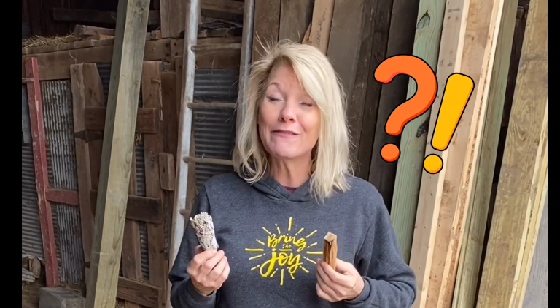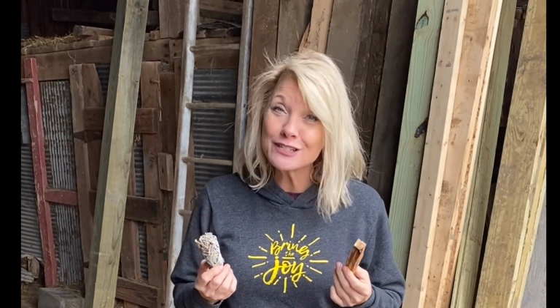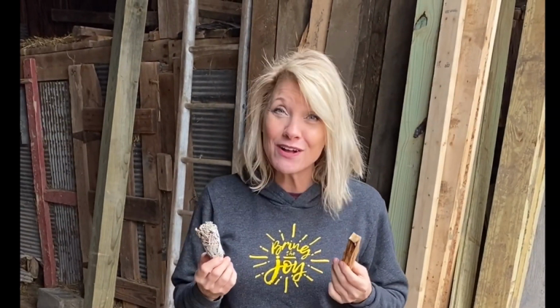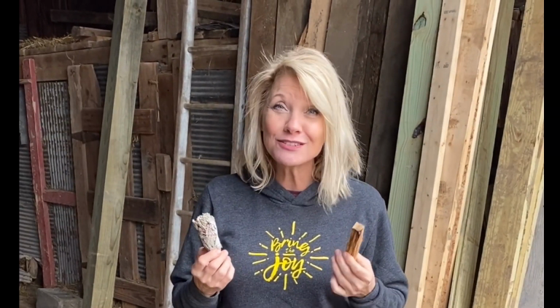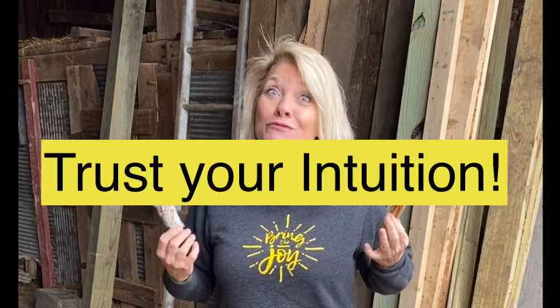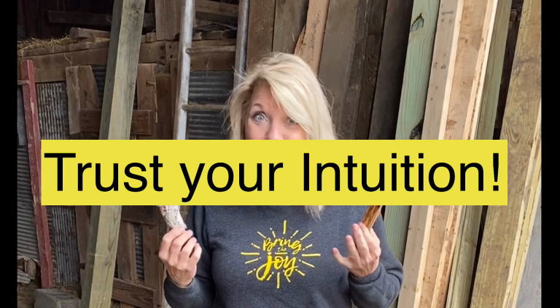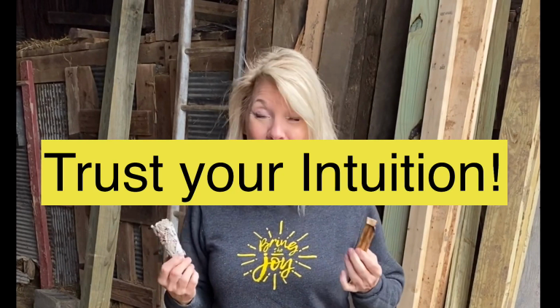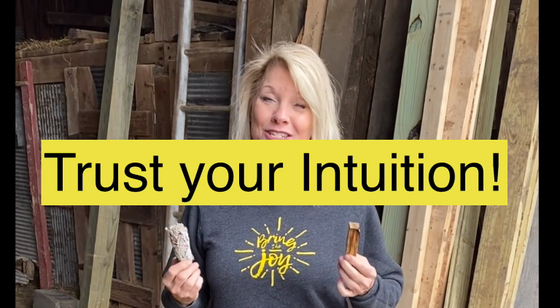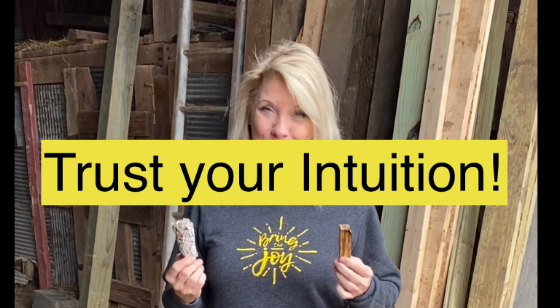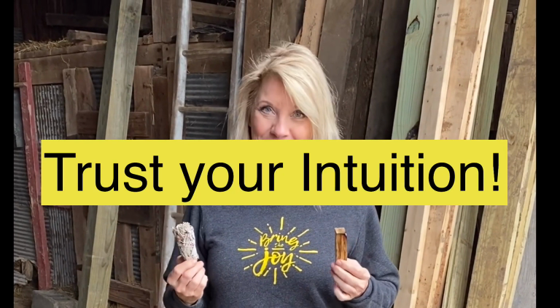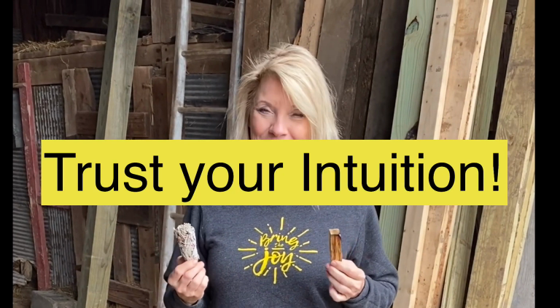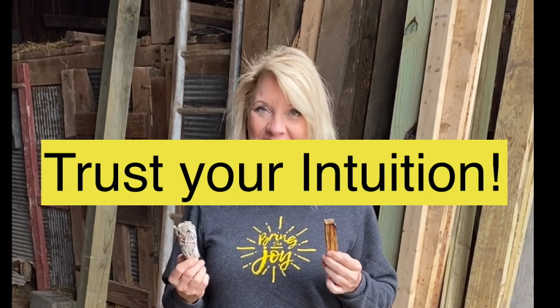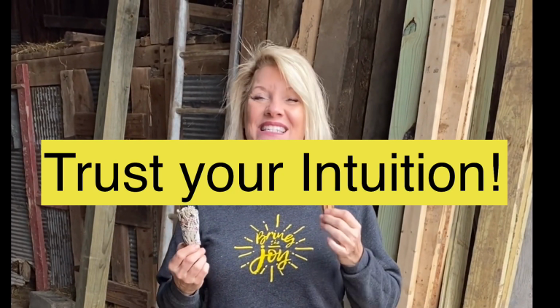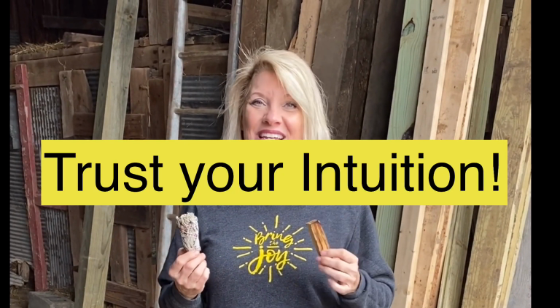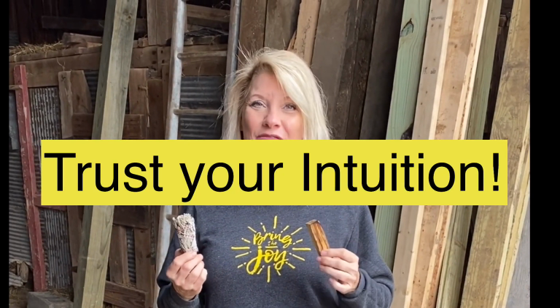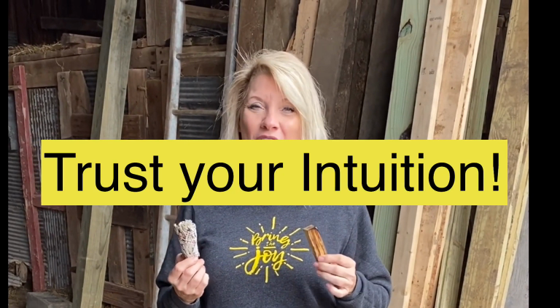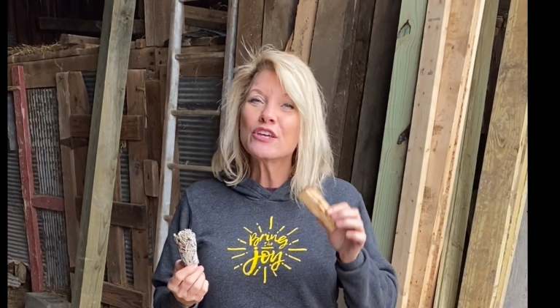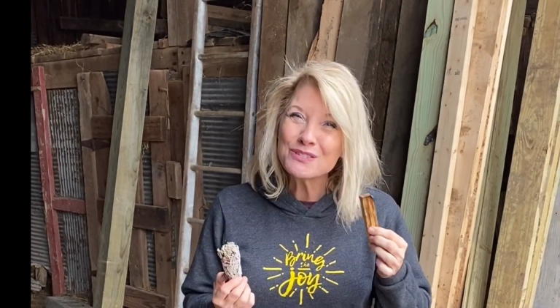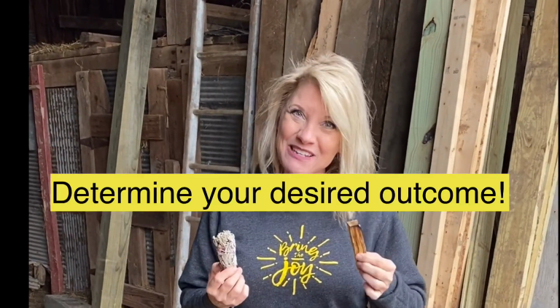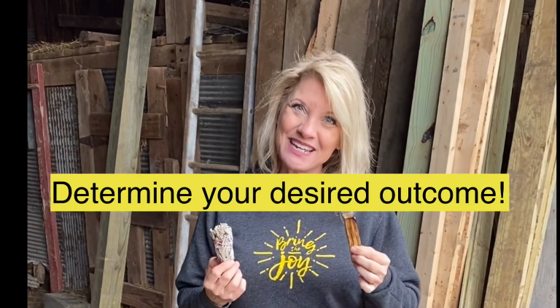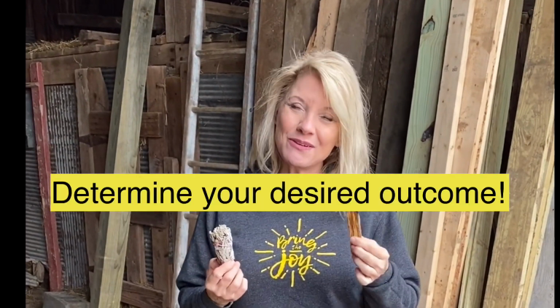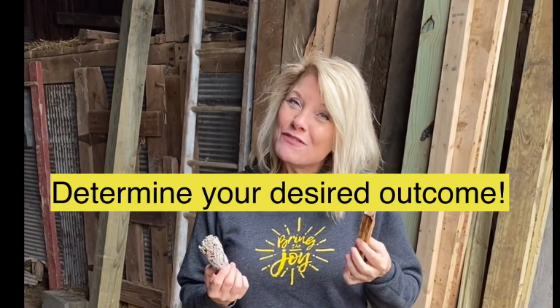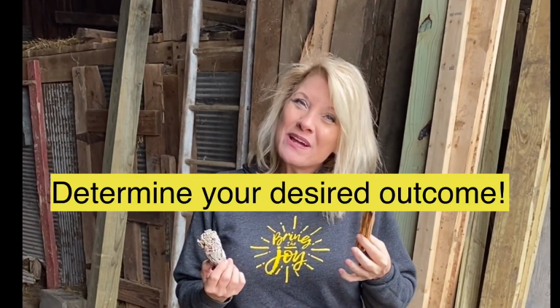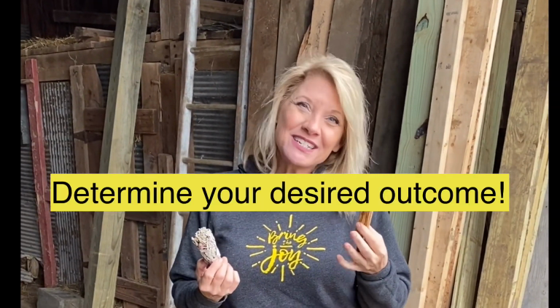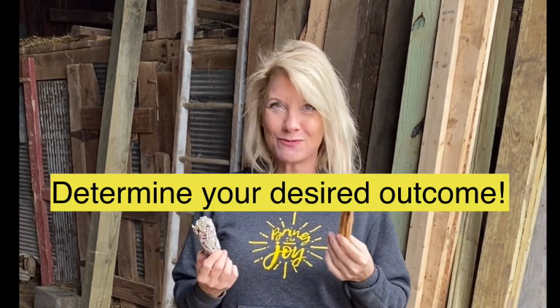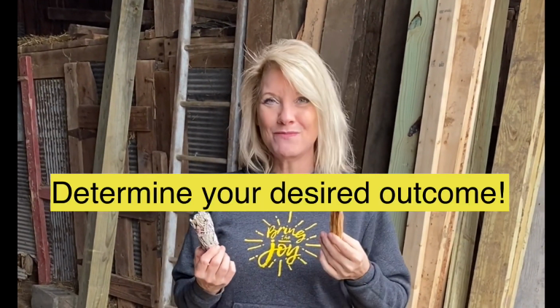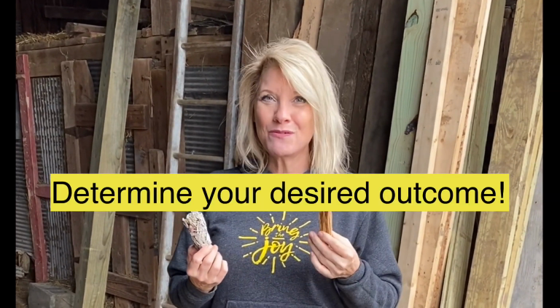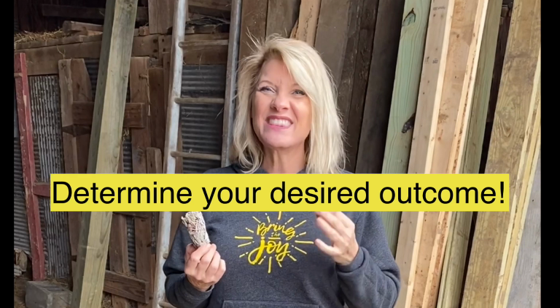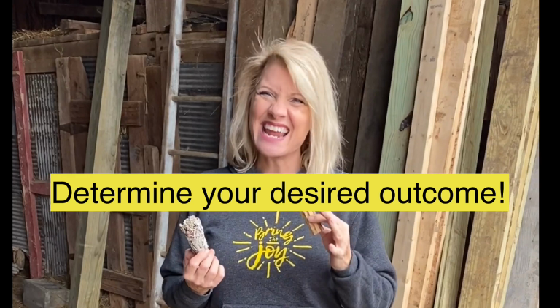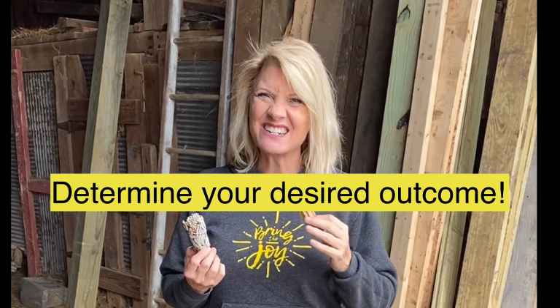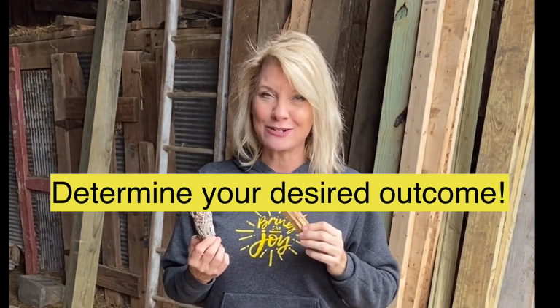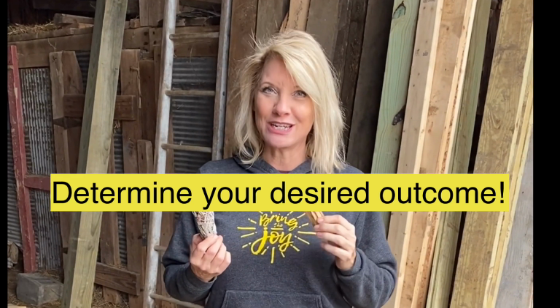Well, first of all, trust your intuition. Second of all, use Palo Santo if you want to just remove the negative energy.